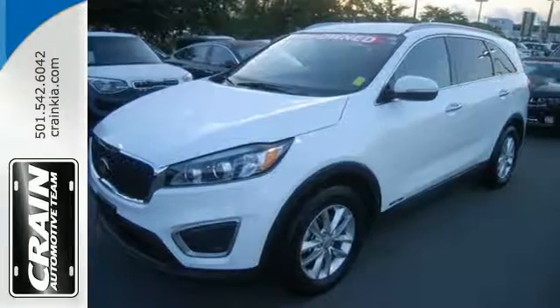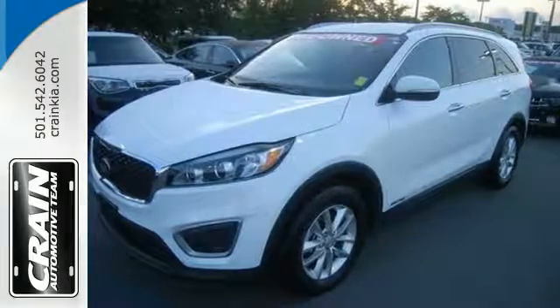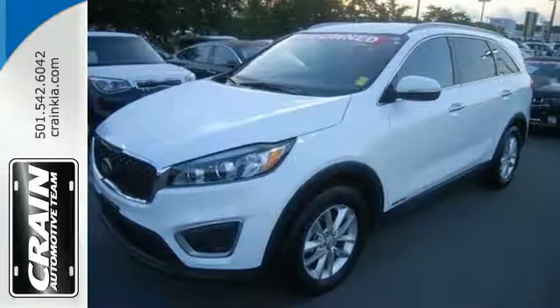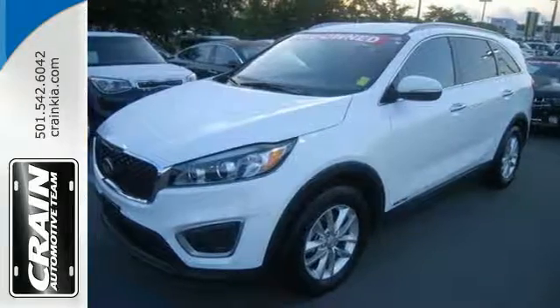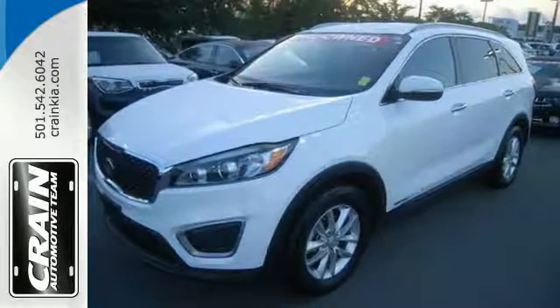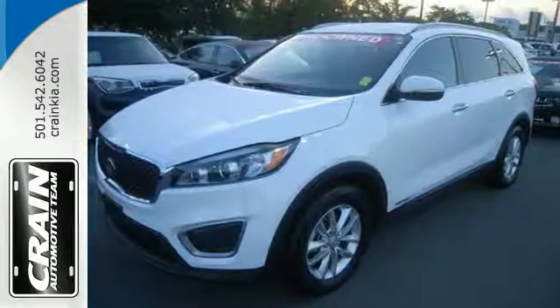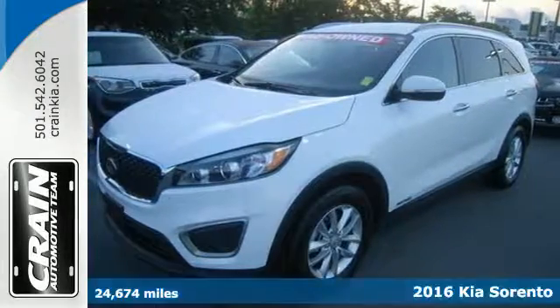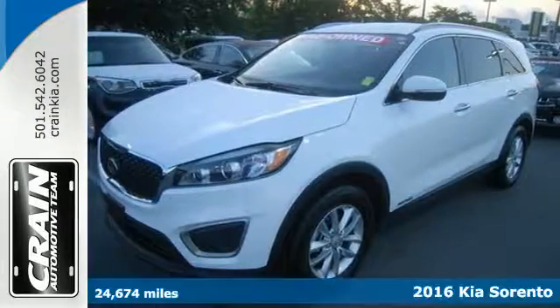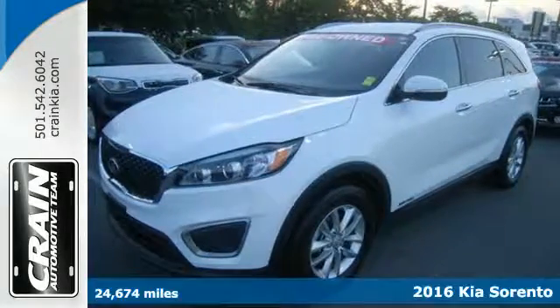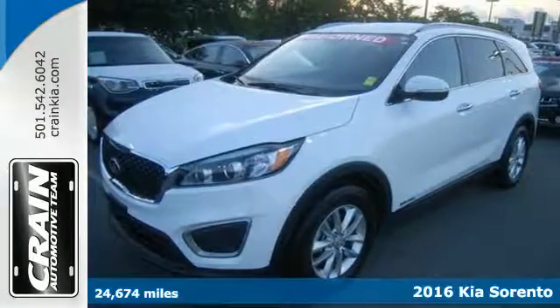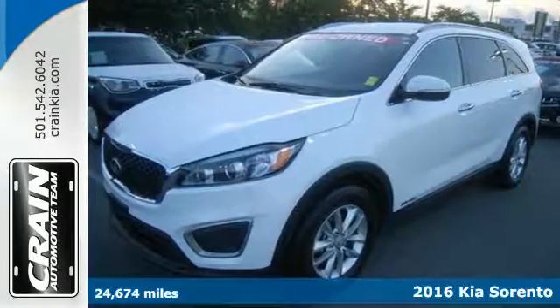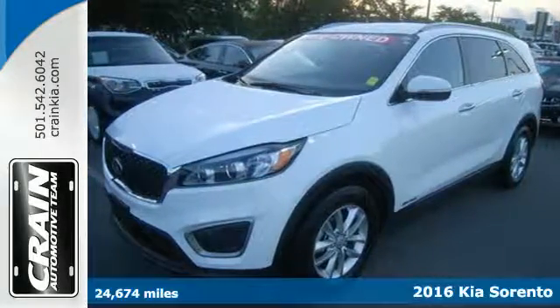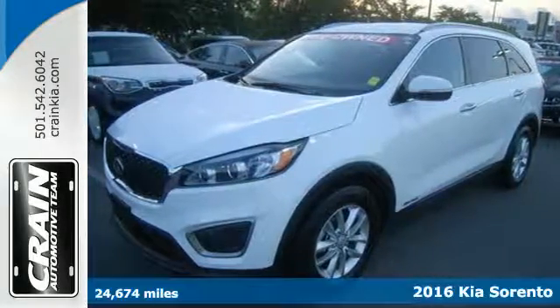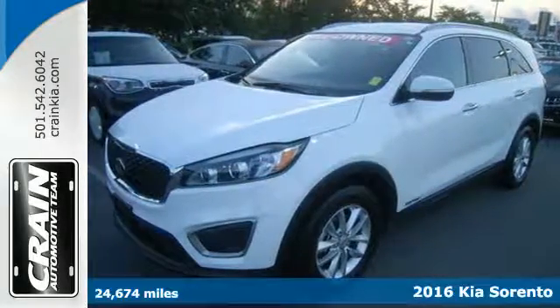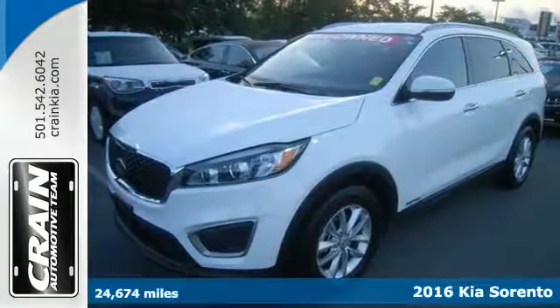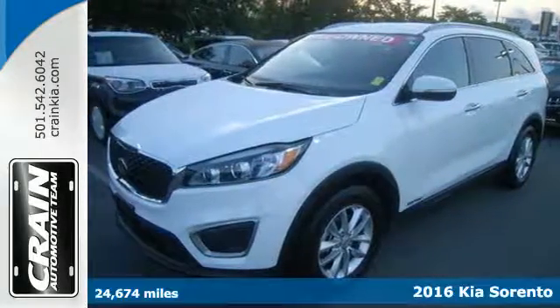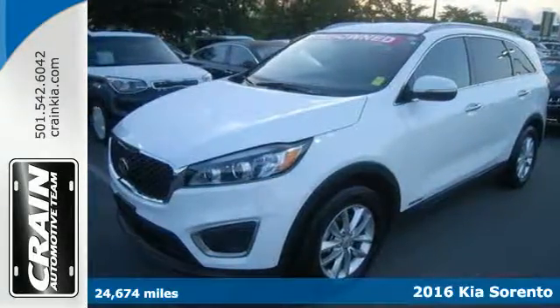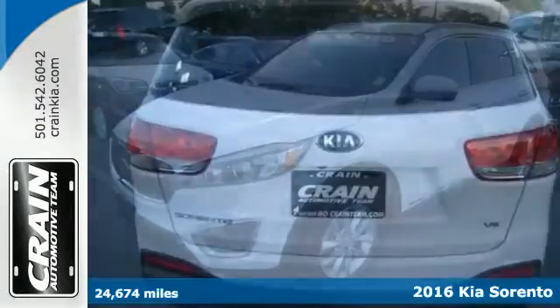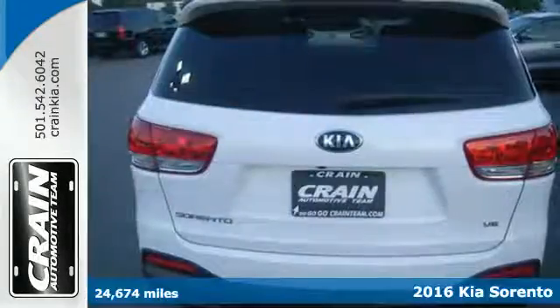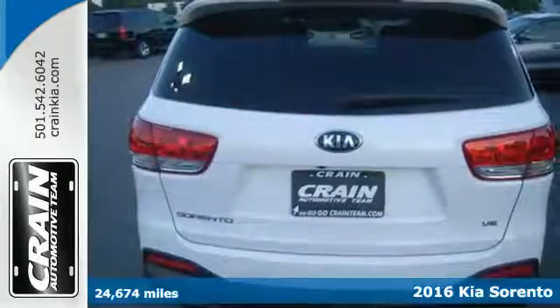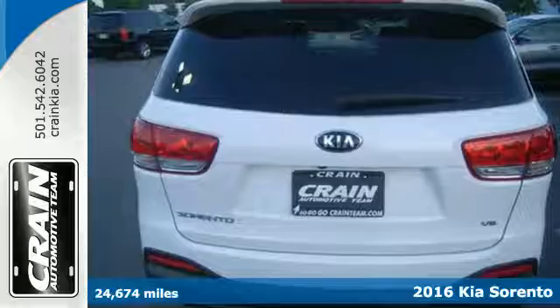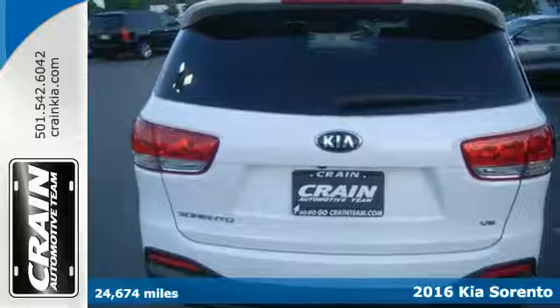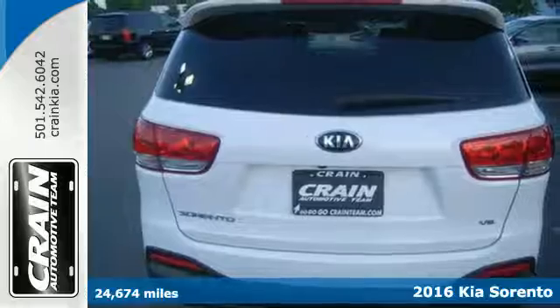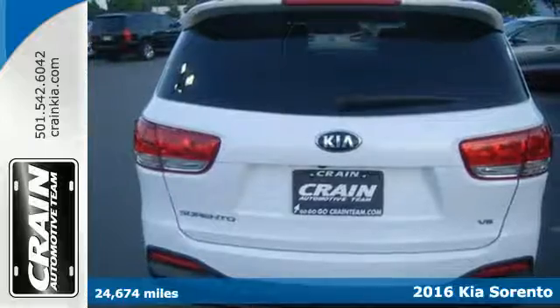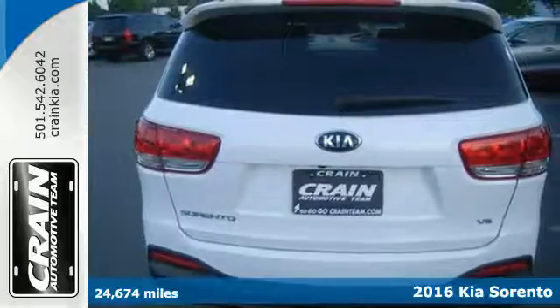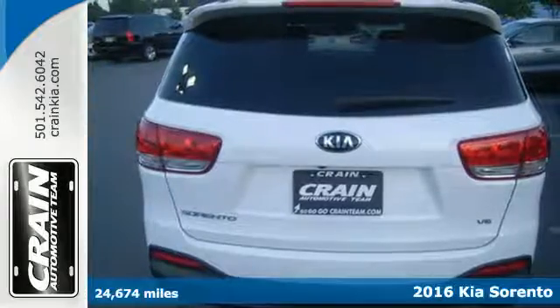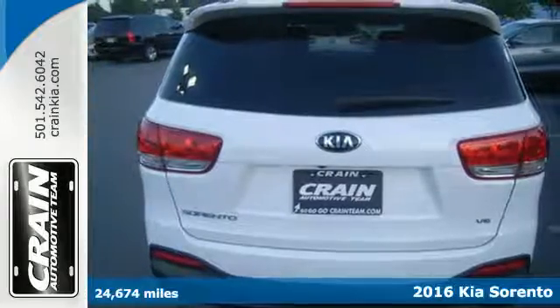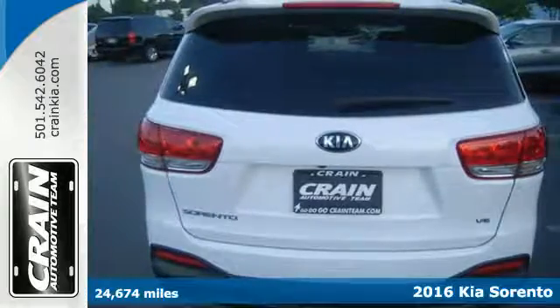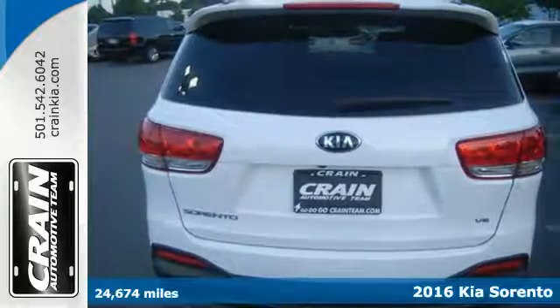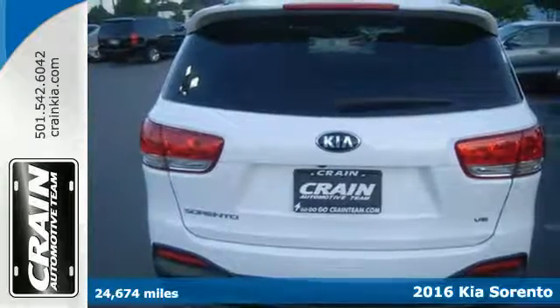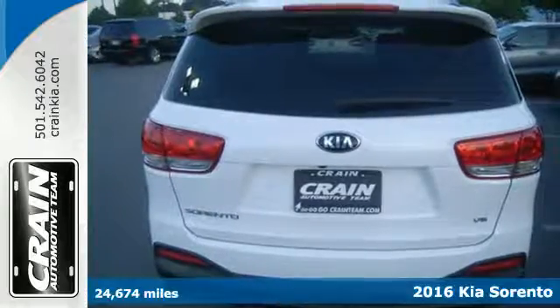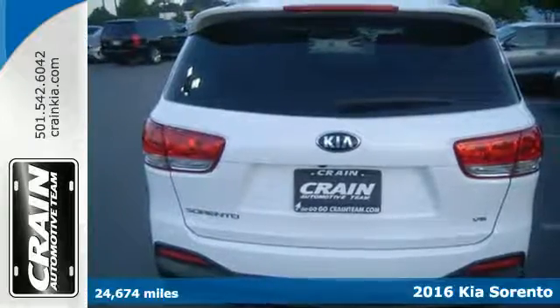It's a 2016 Kia Sorento. This Sorento offers you extensive cabin space and a sleek sculpted exterior.